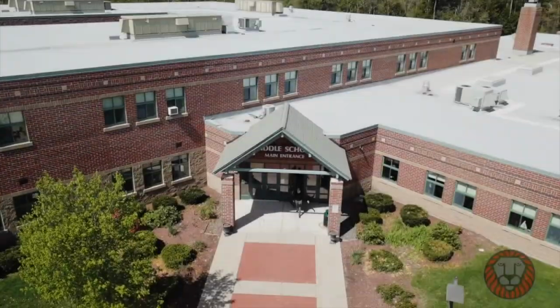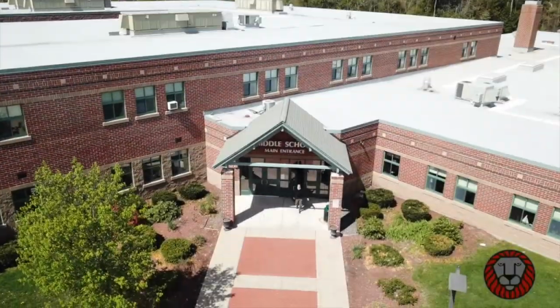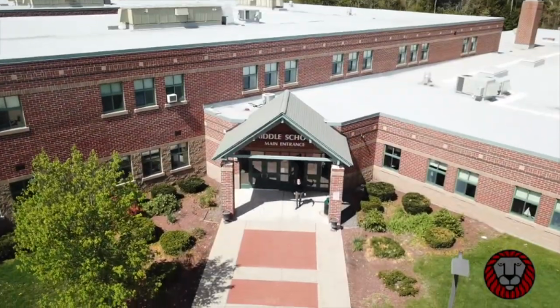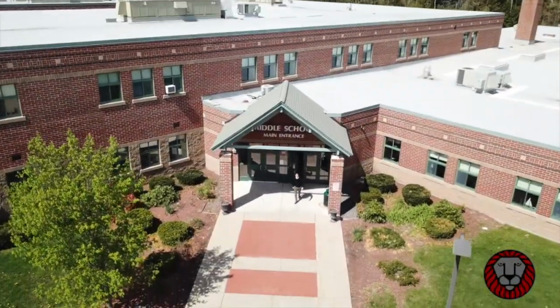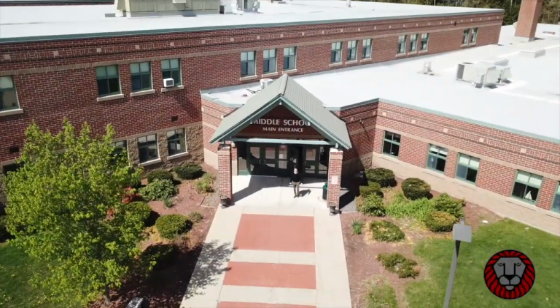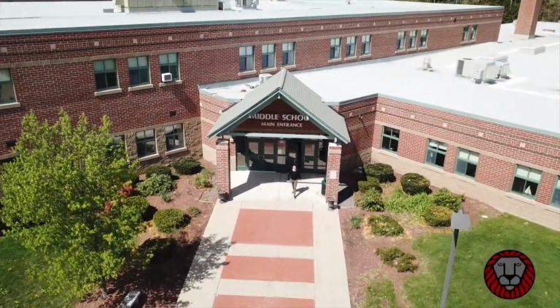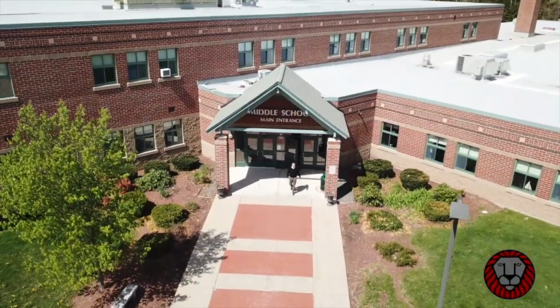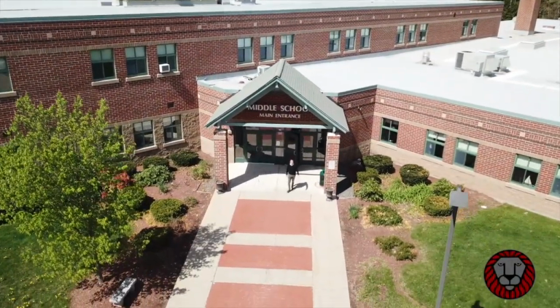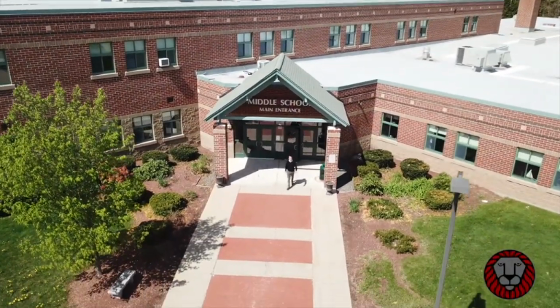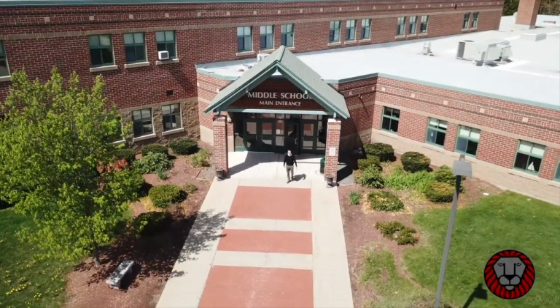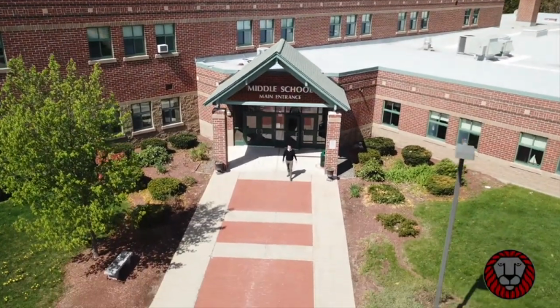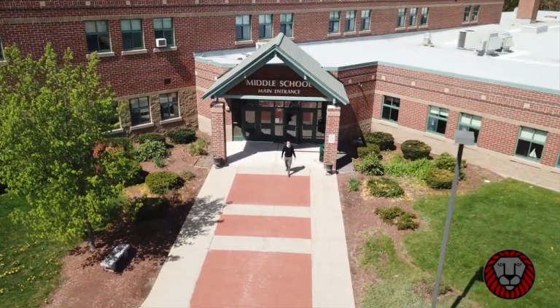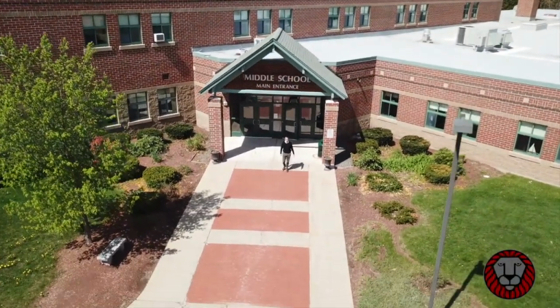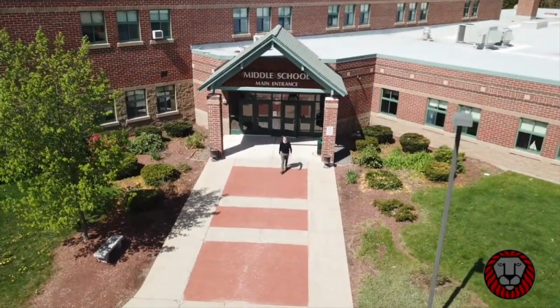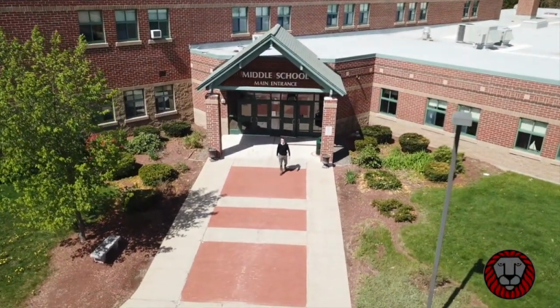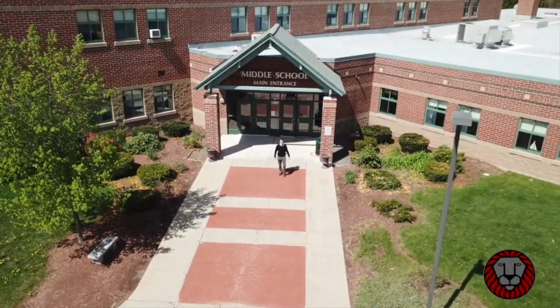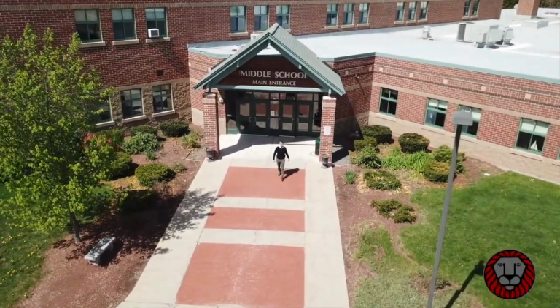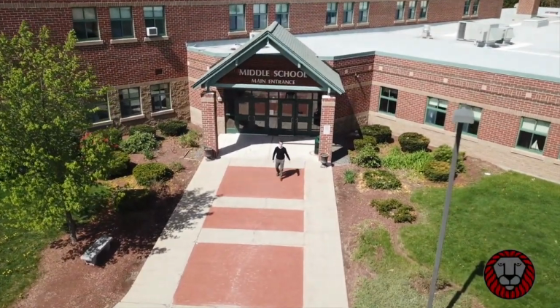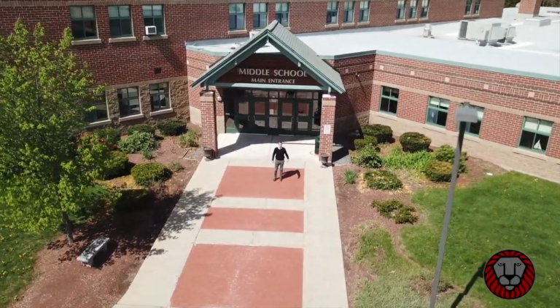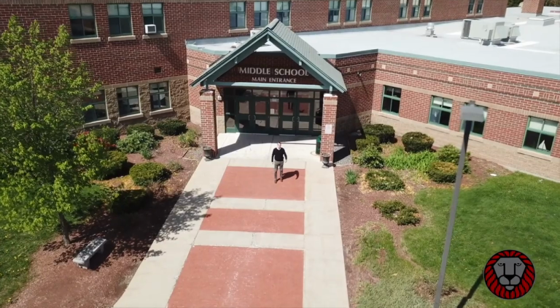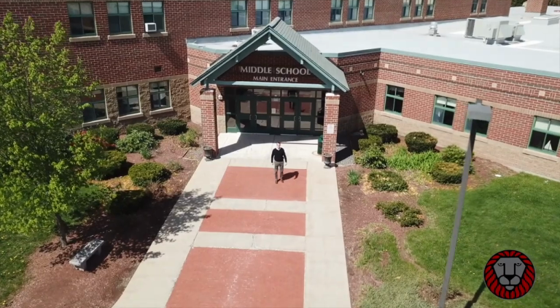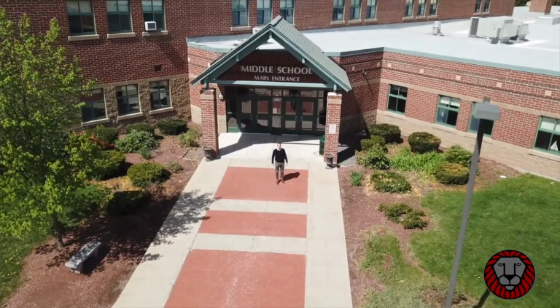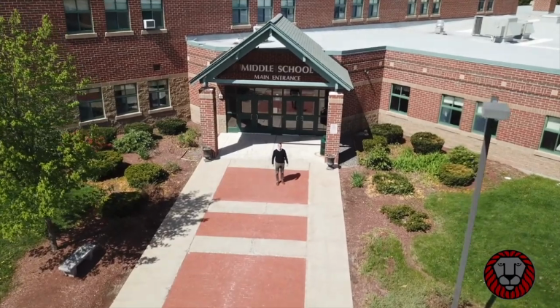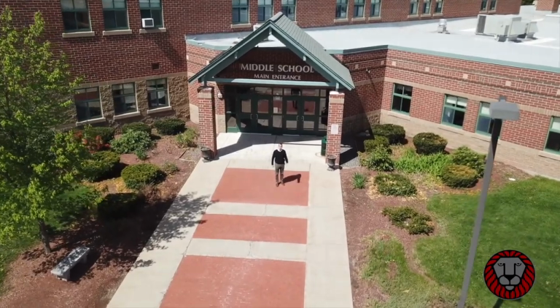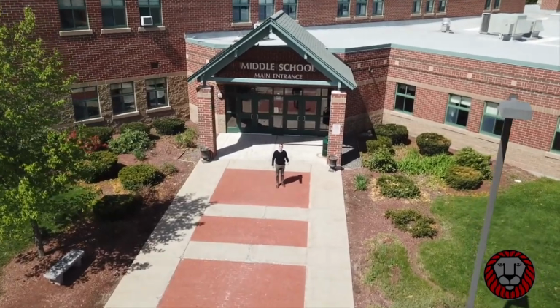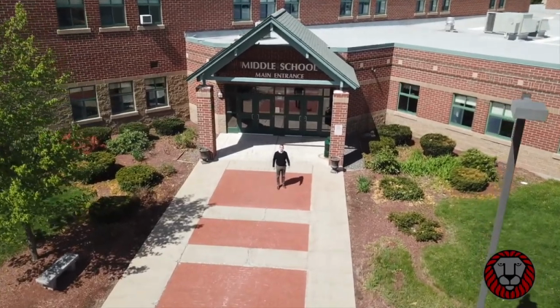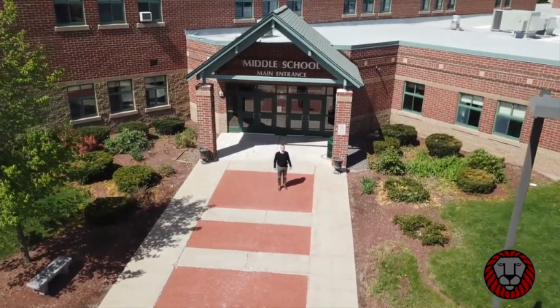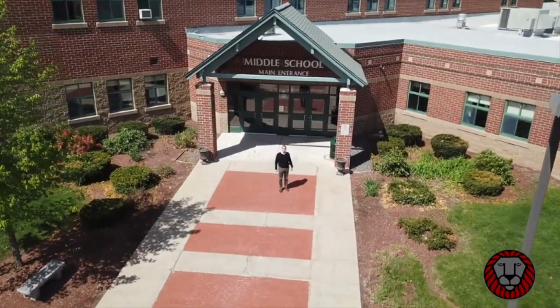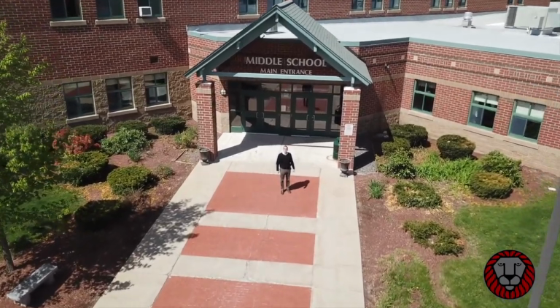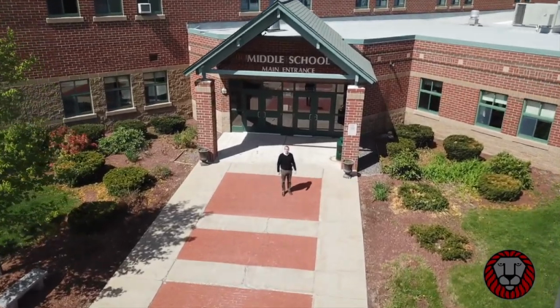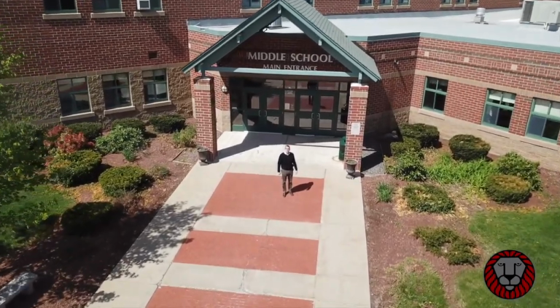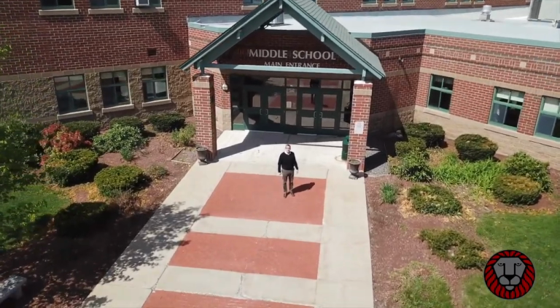Hi, I'm Ed Joyce. I'm the principal of the Ross A. Lurgio Middle School. Thanks for dropping in and joining me for a tour of our school.